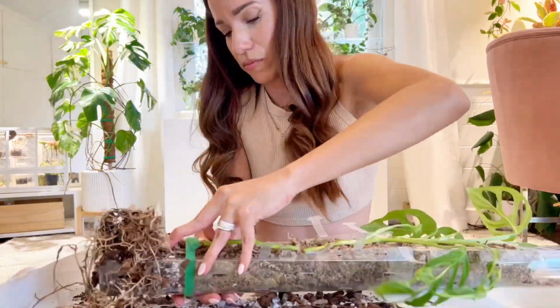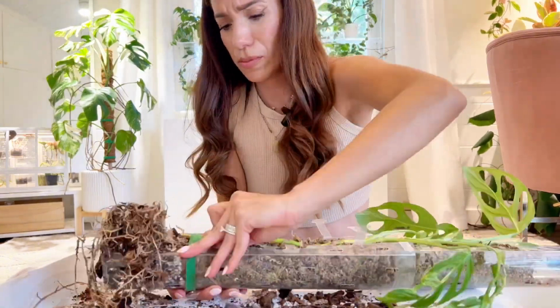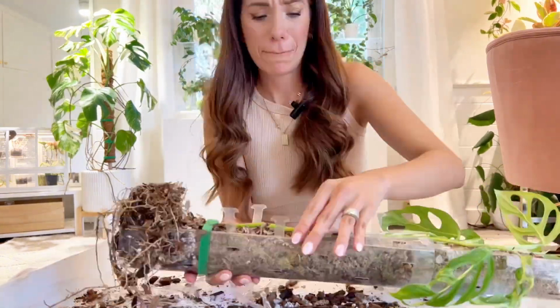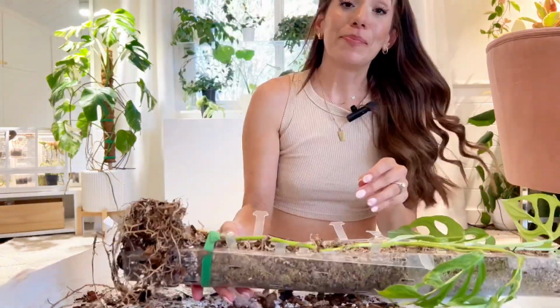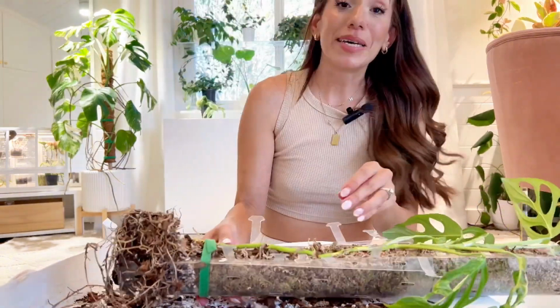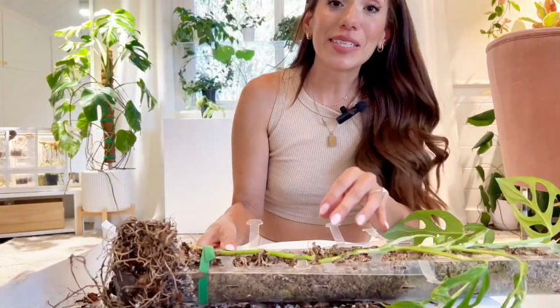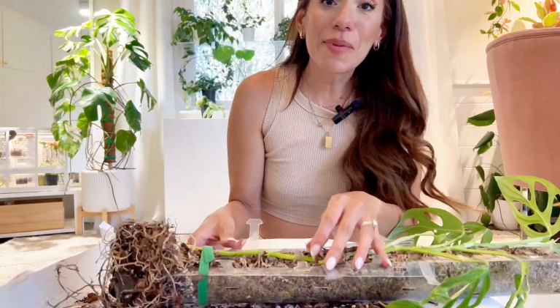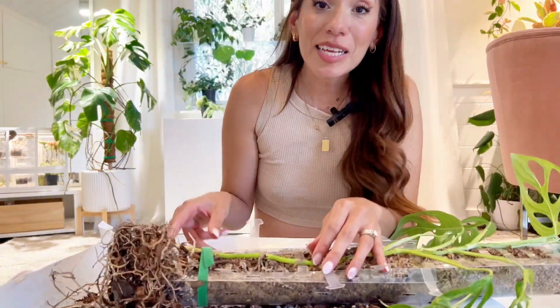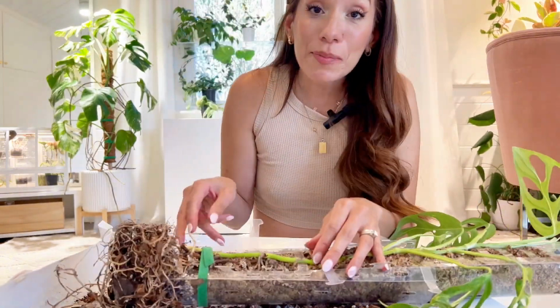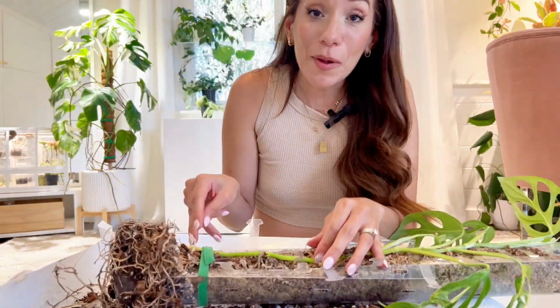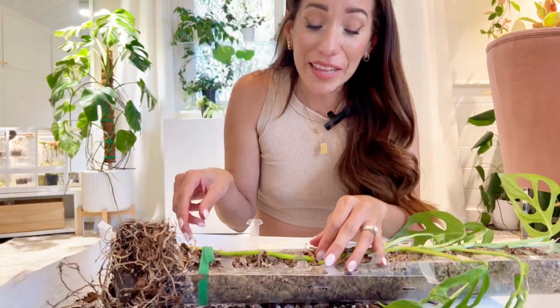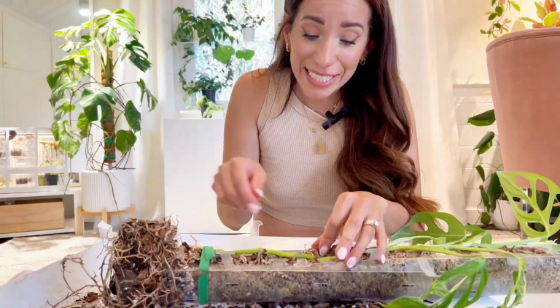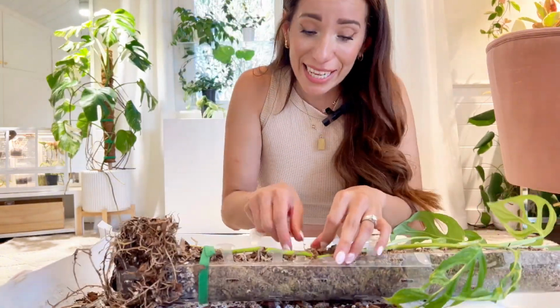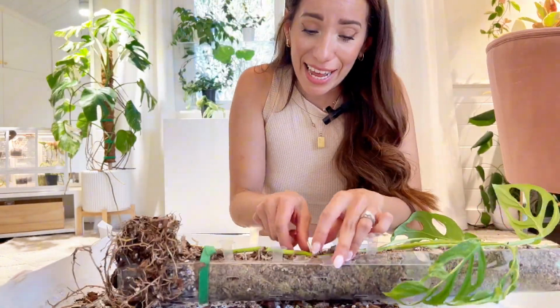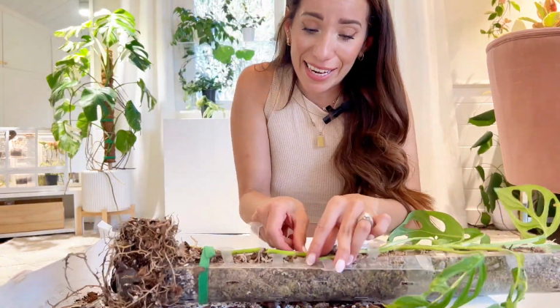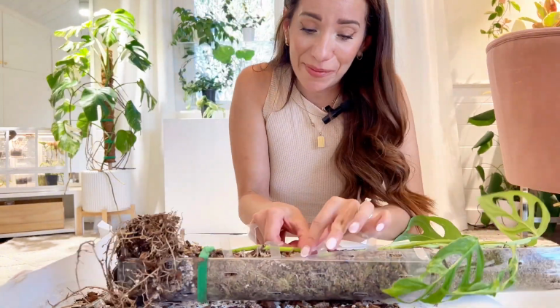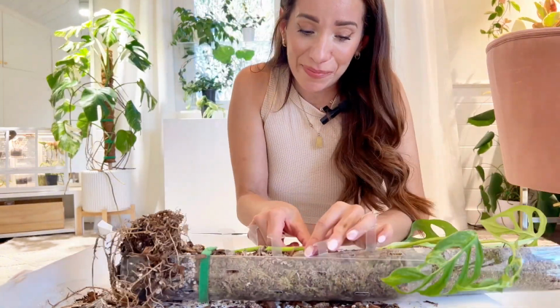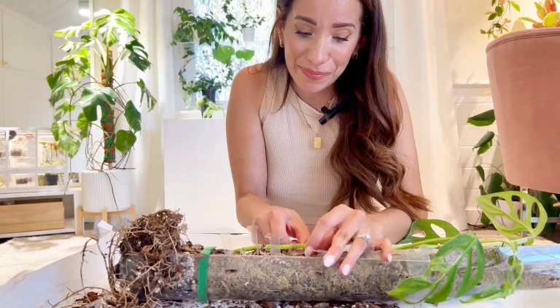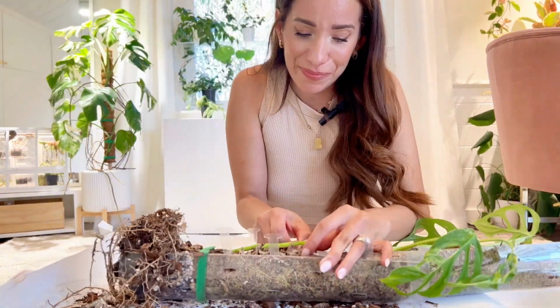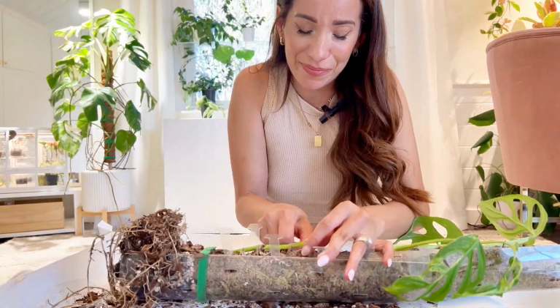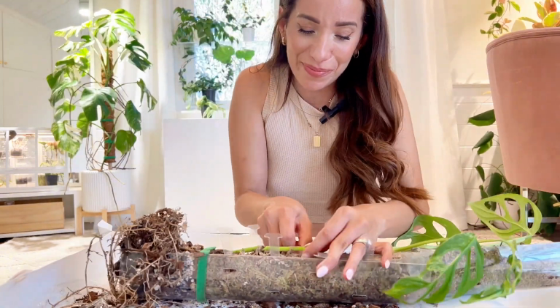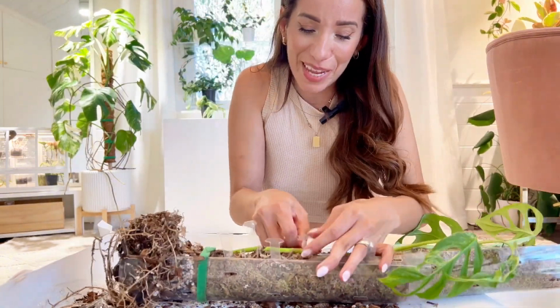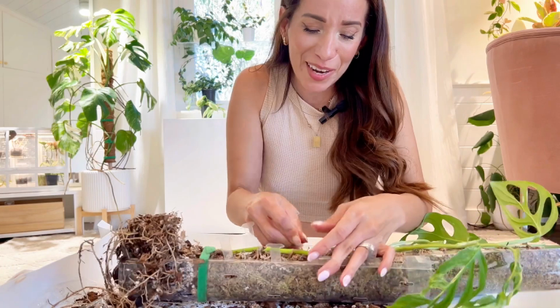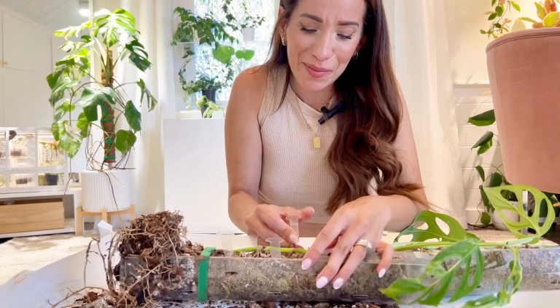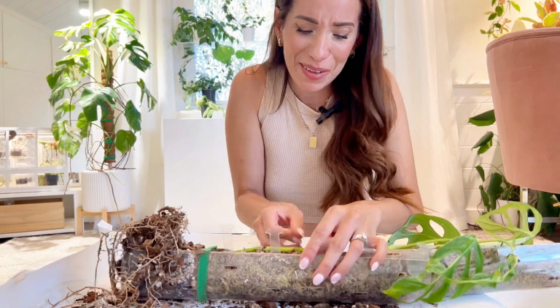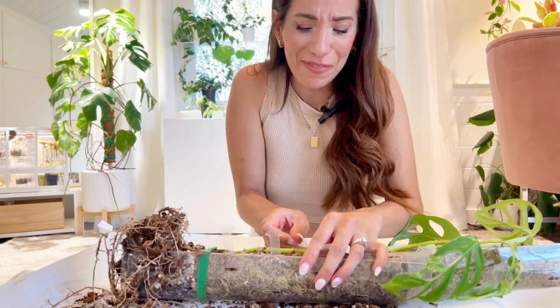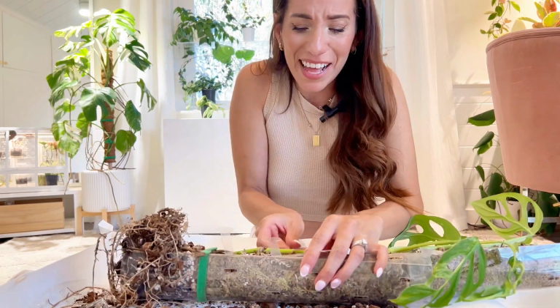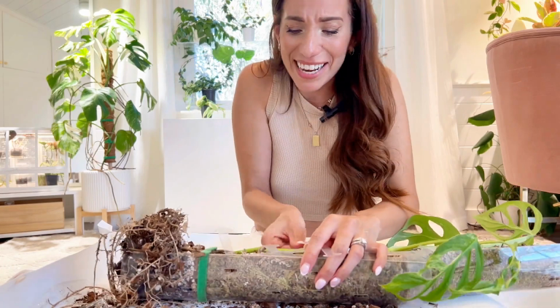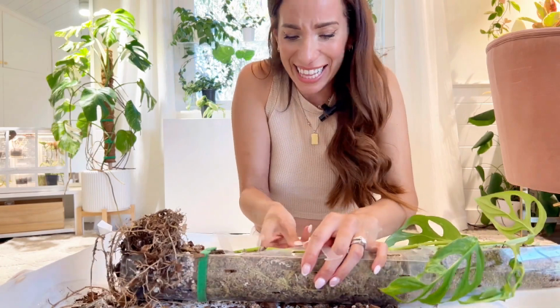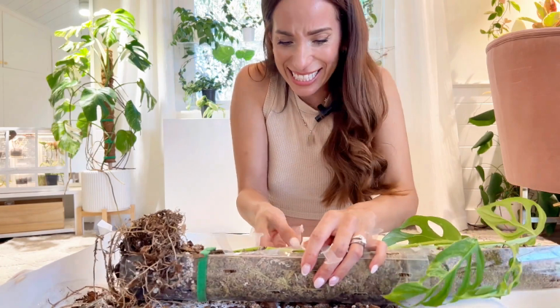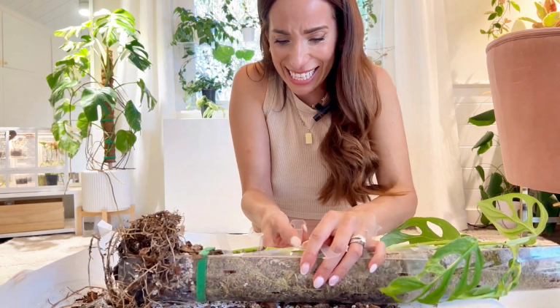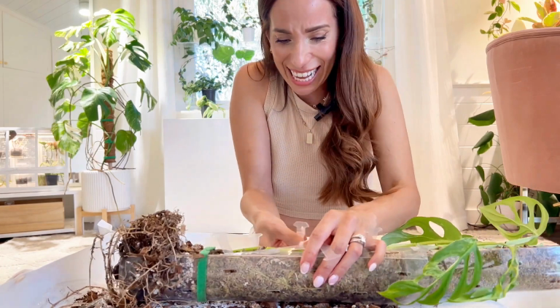Build a moss pole, they said. It'll be fun, they said.